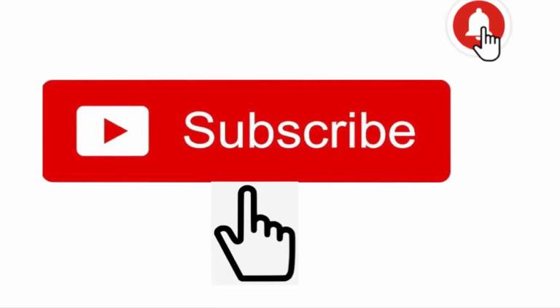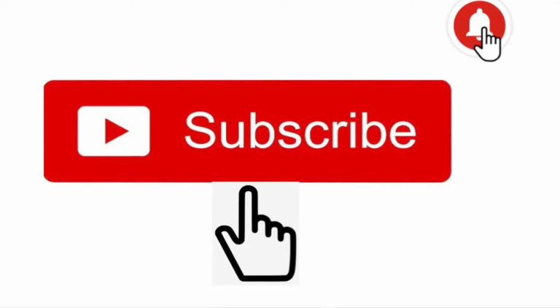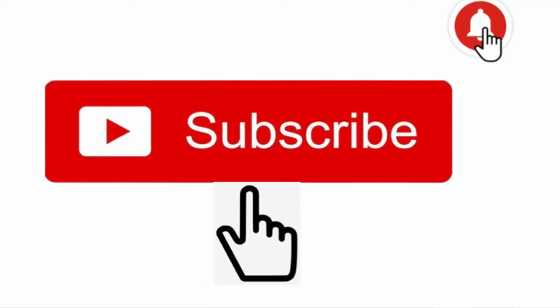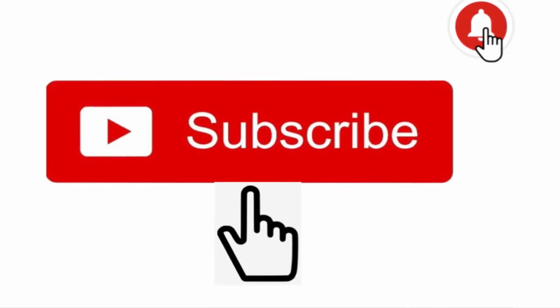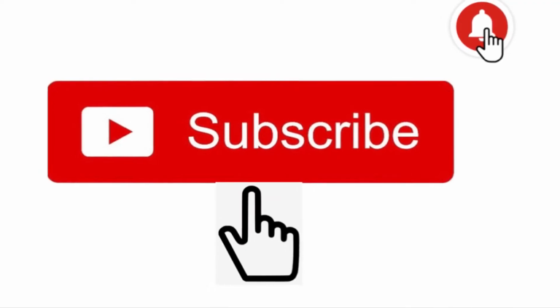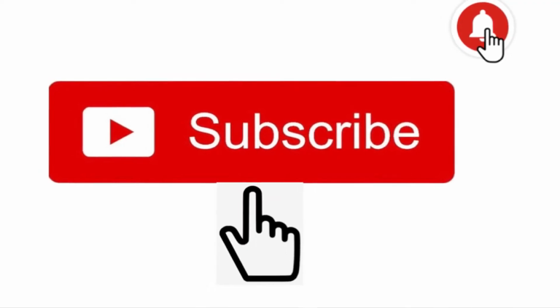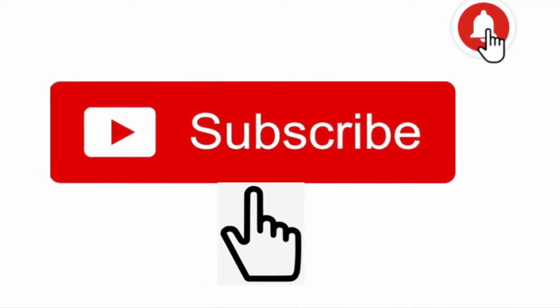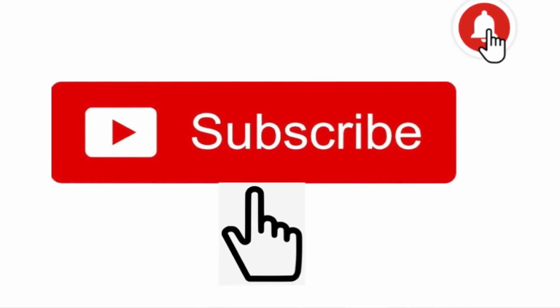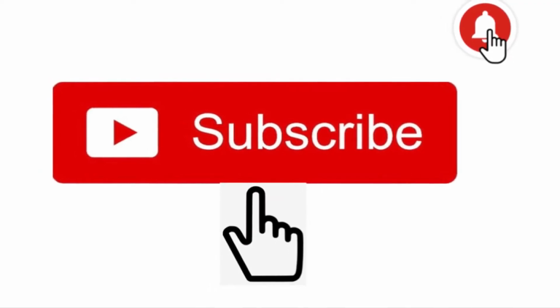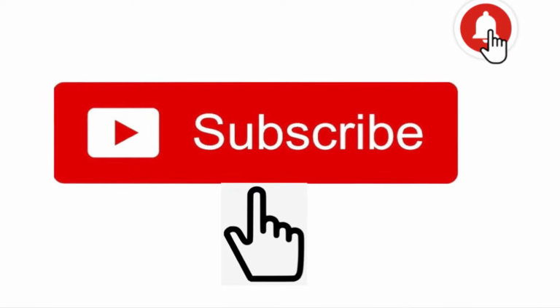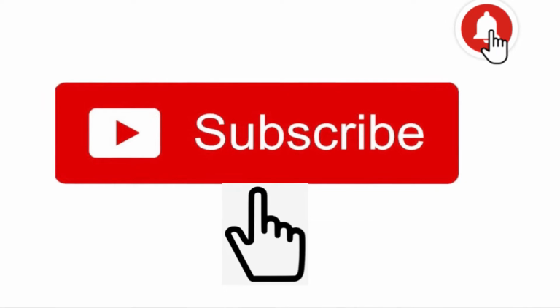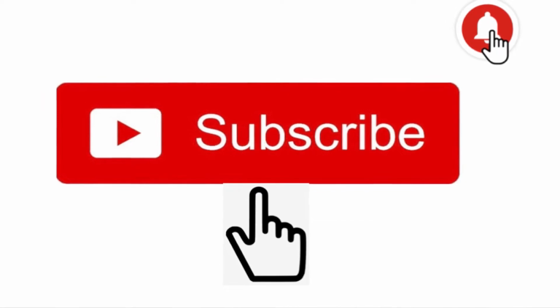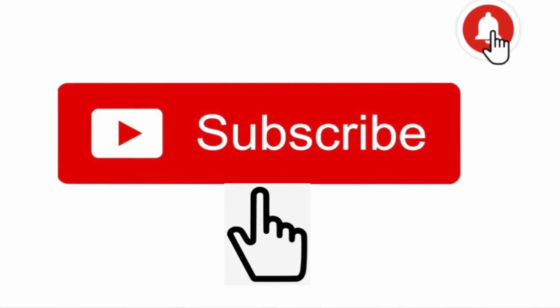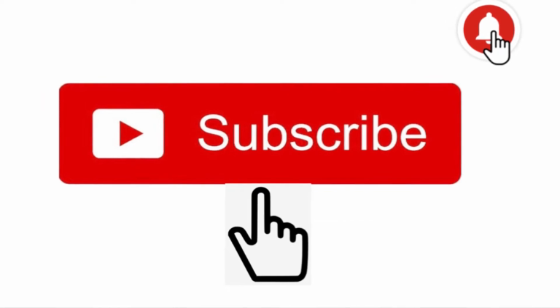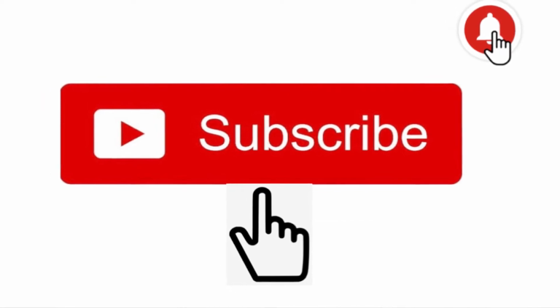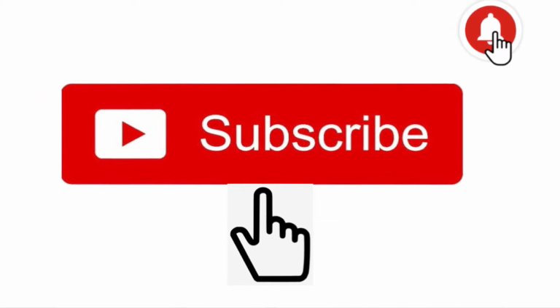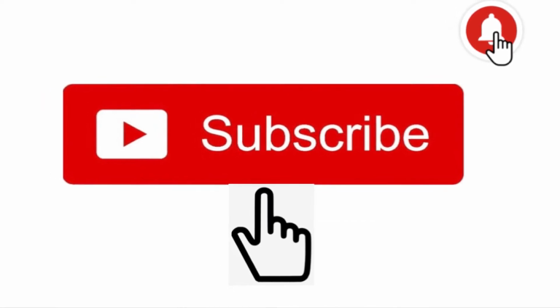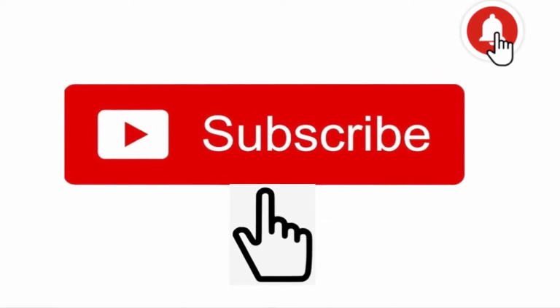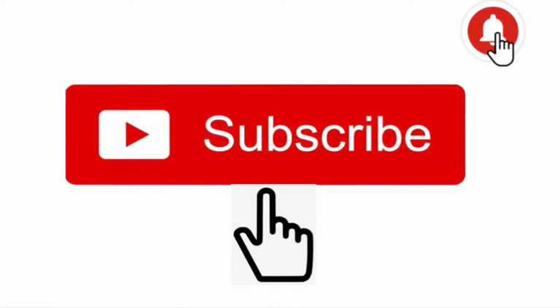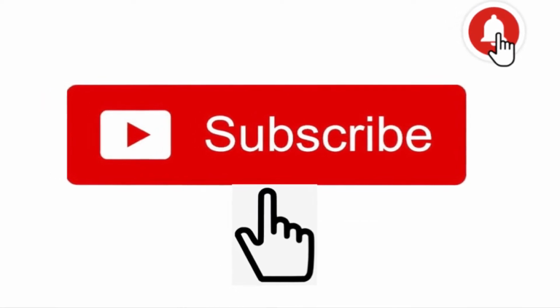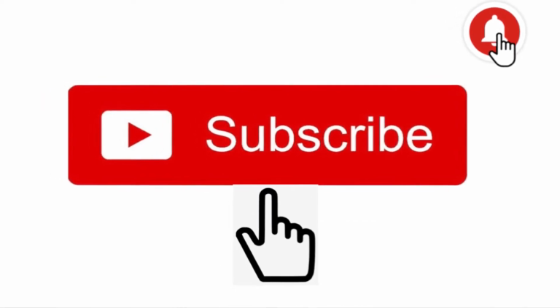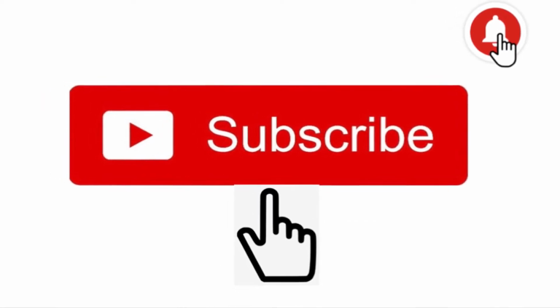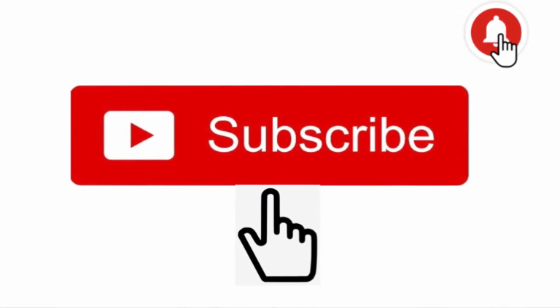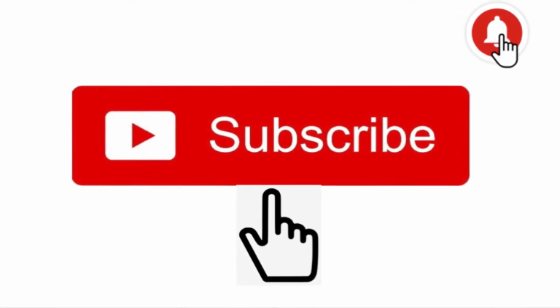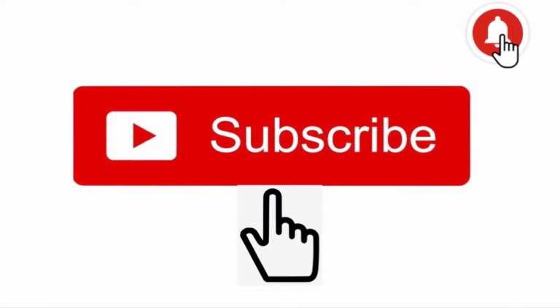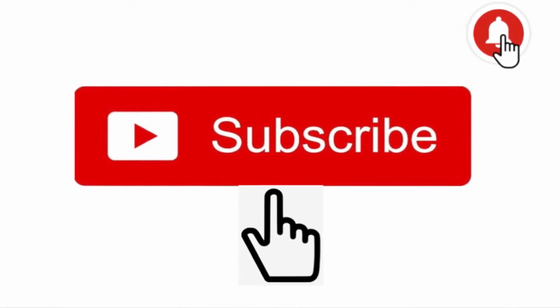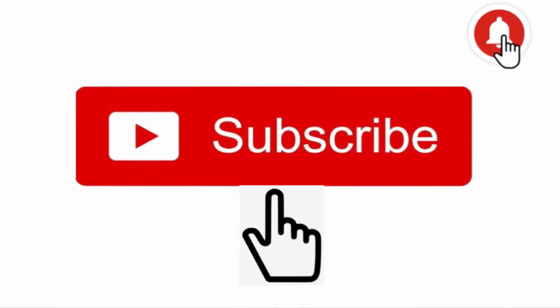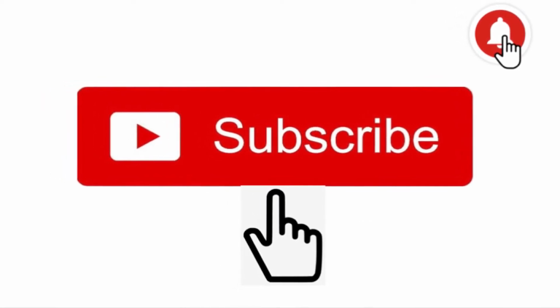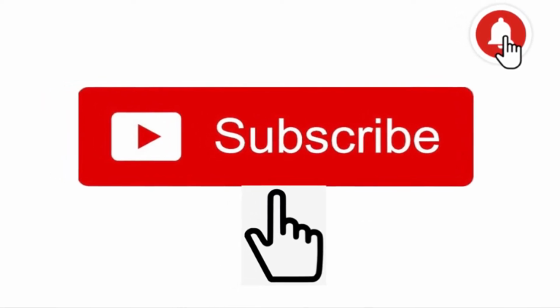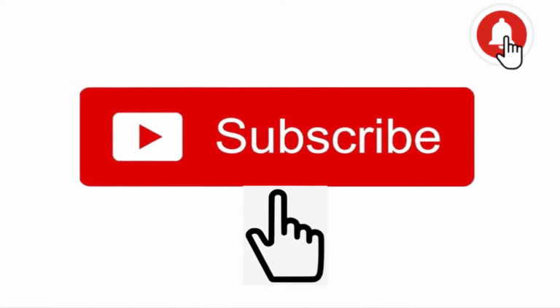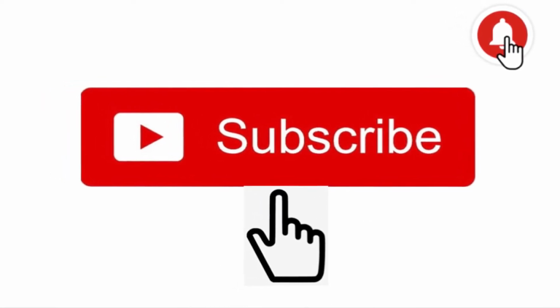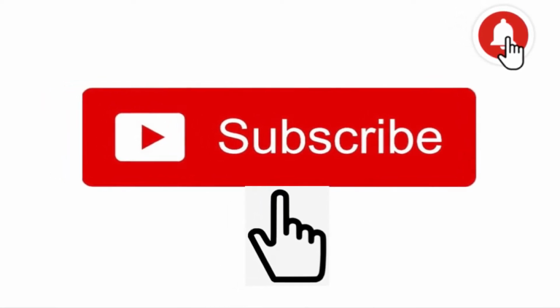Before watching this video, please click on the subscribe button and the bell icon to get the latest video updates. Keep supporting!